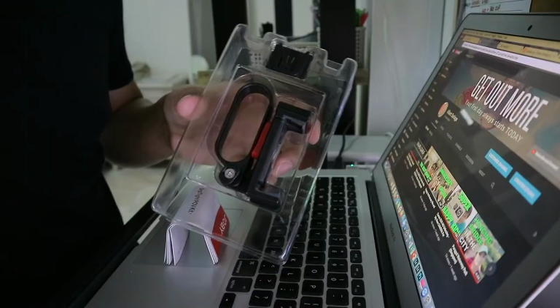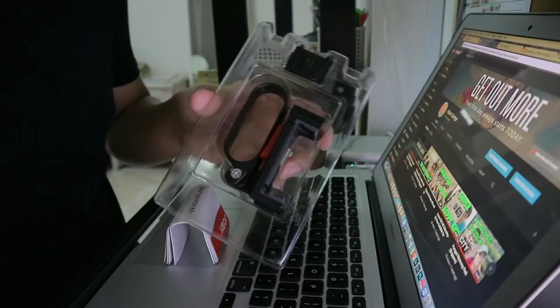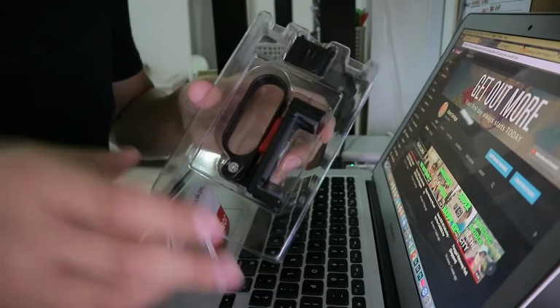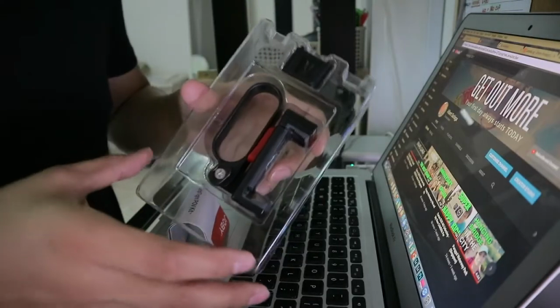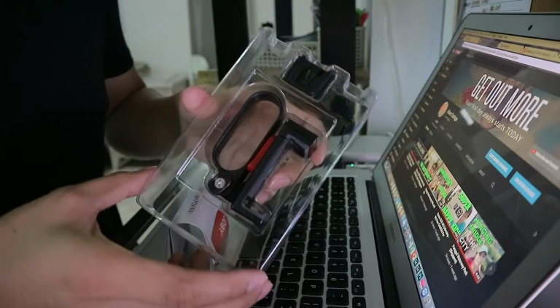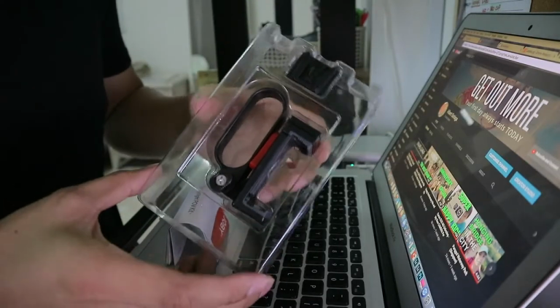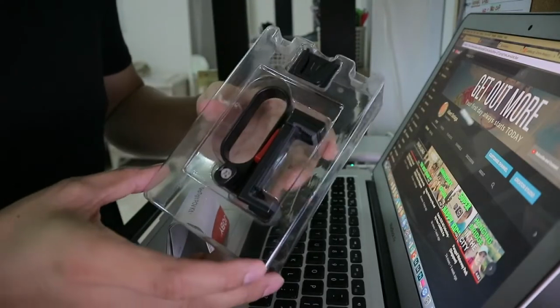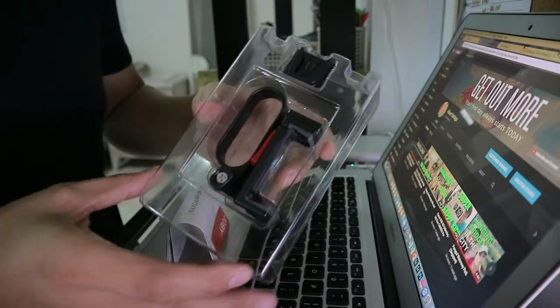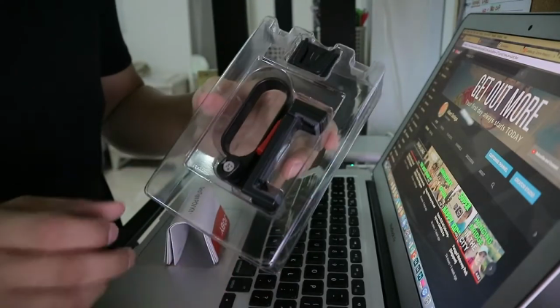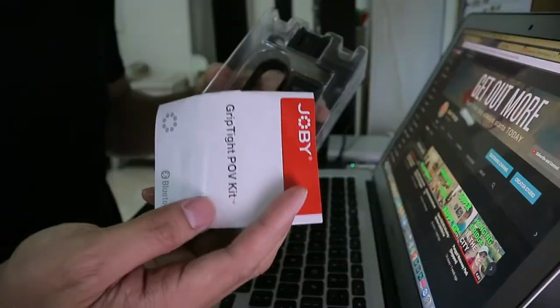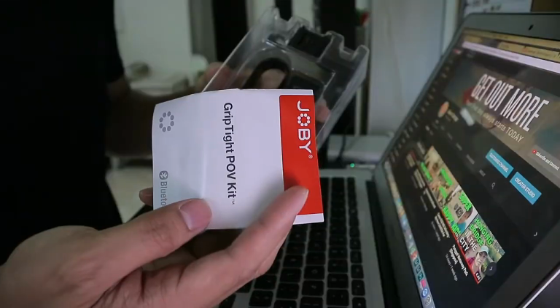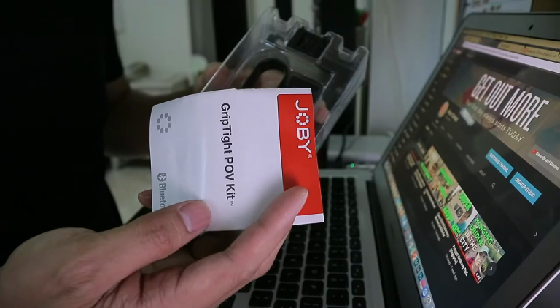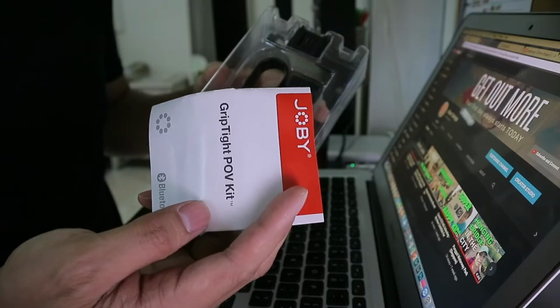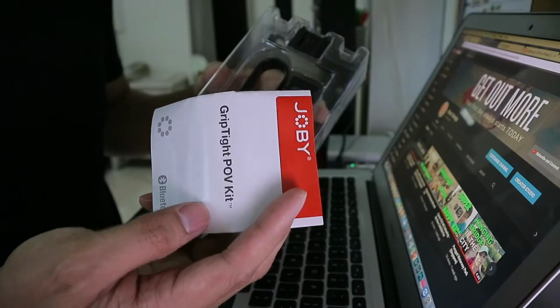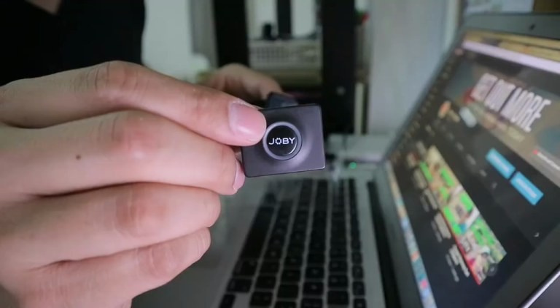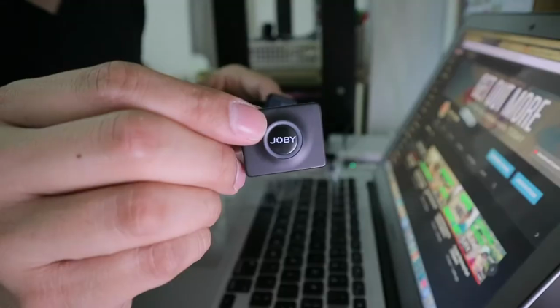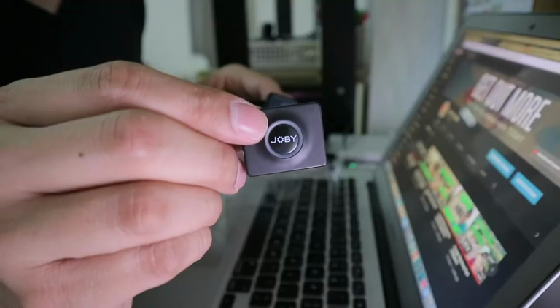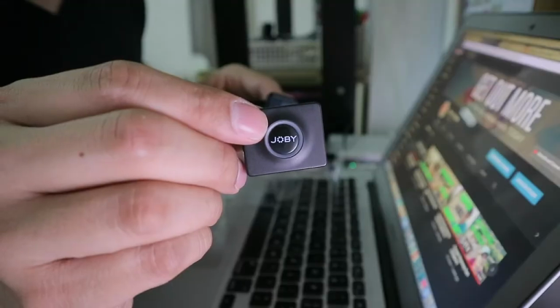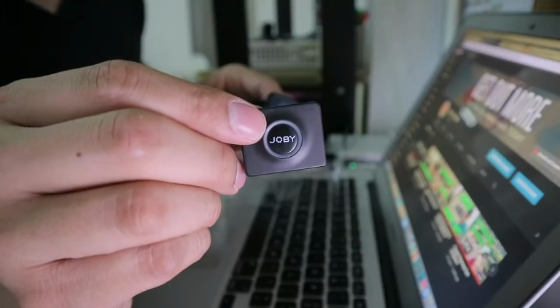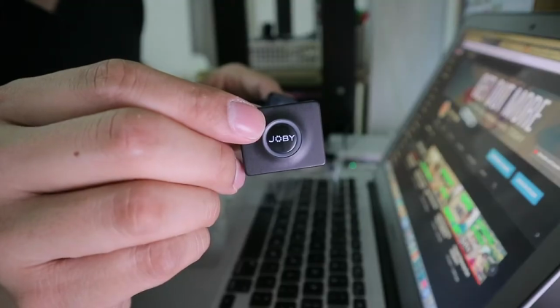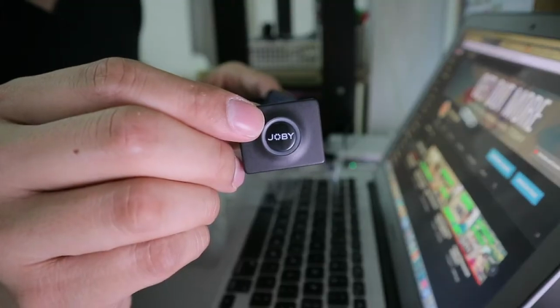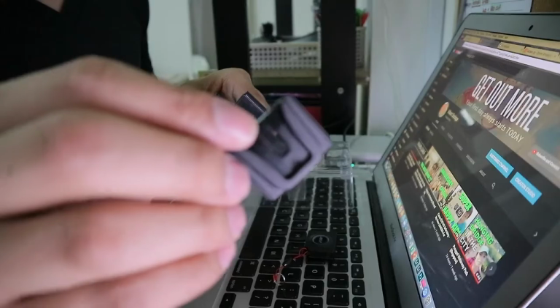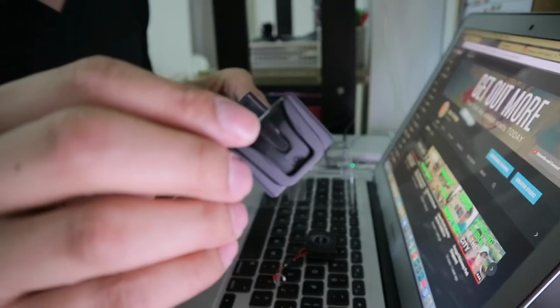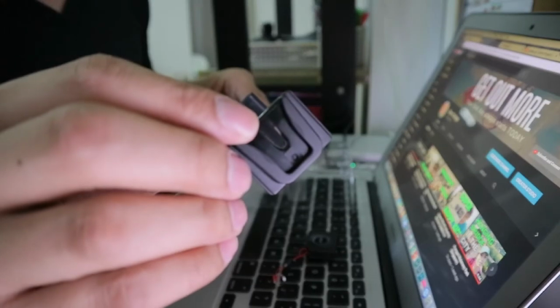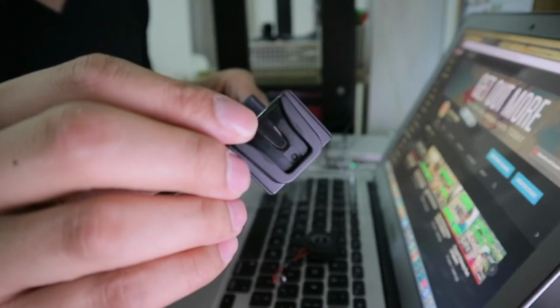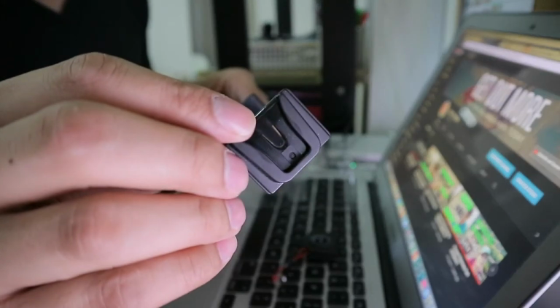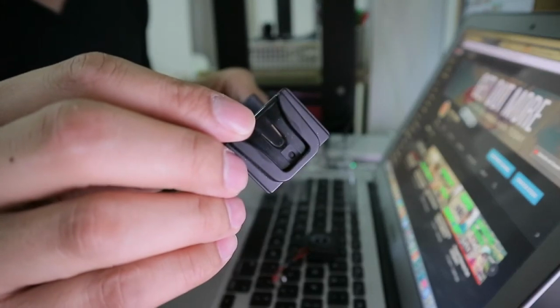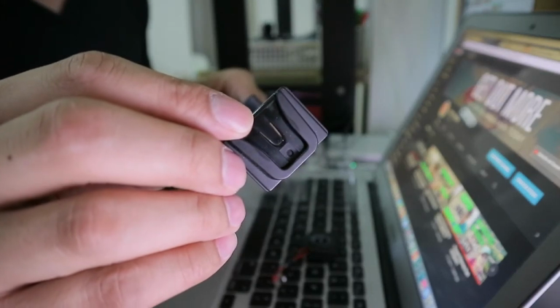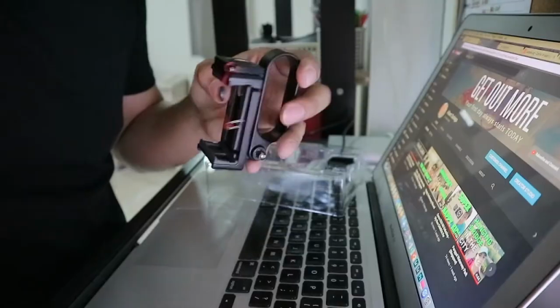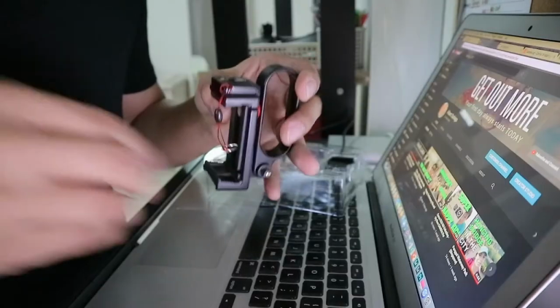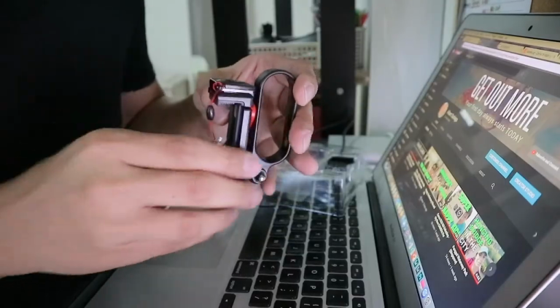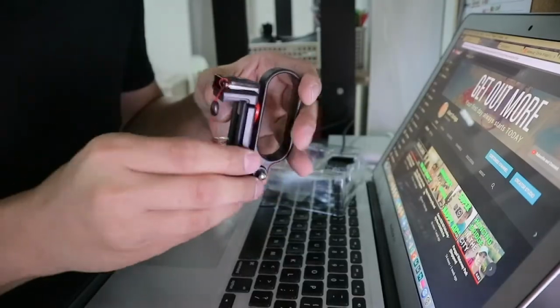And this is what you get in the box. You will have the user guide, a Bluetooth wireless trigger, a cold shoe adapter, and here's the actual grip.